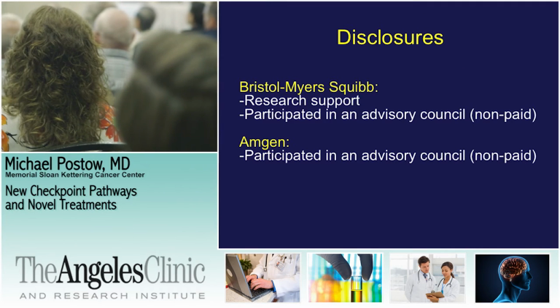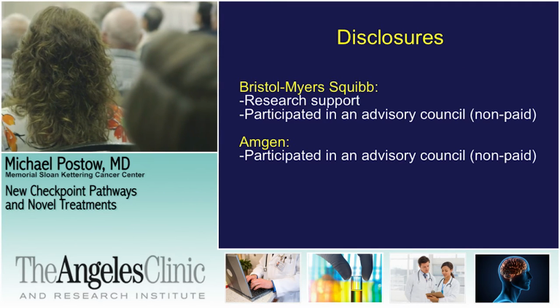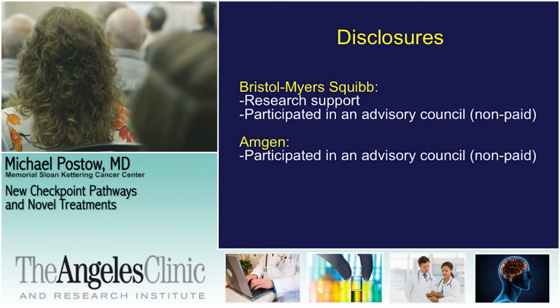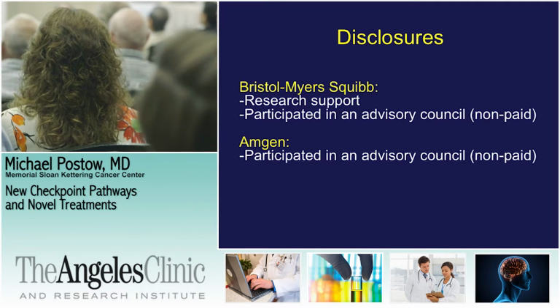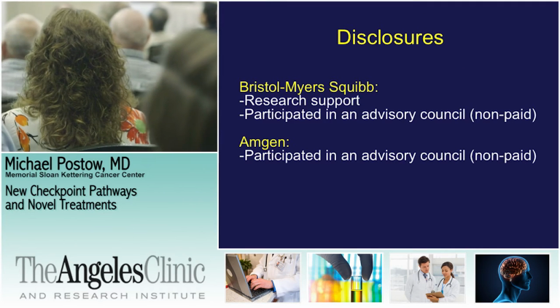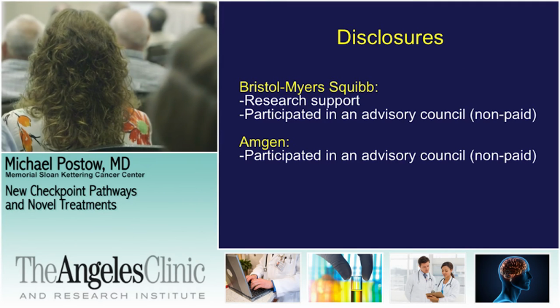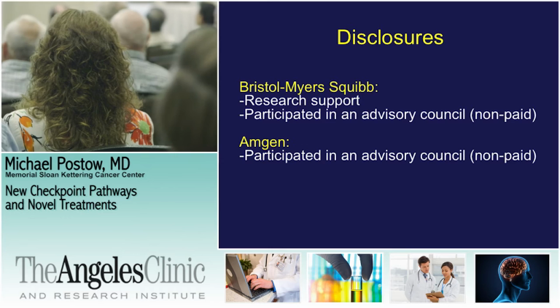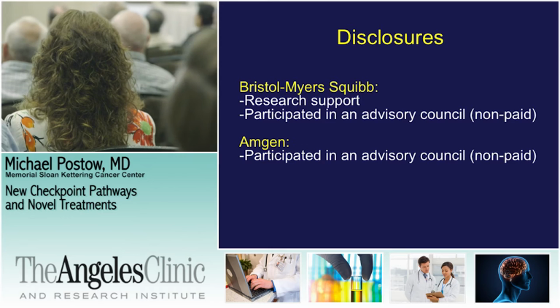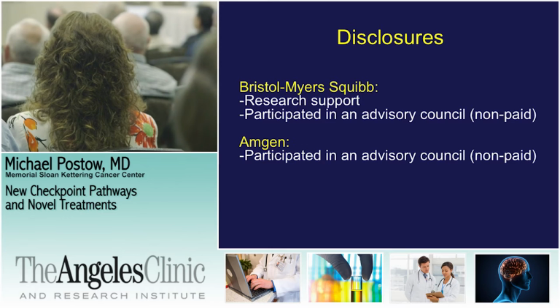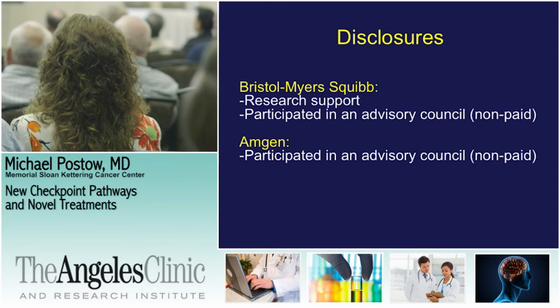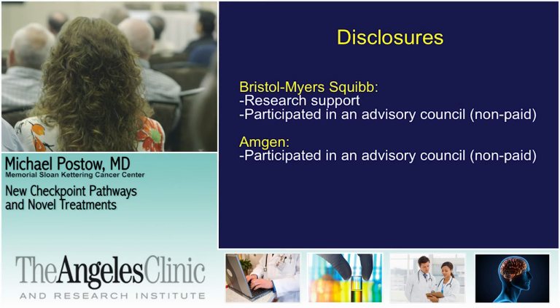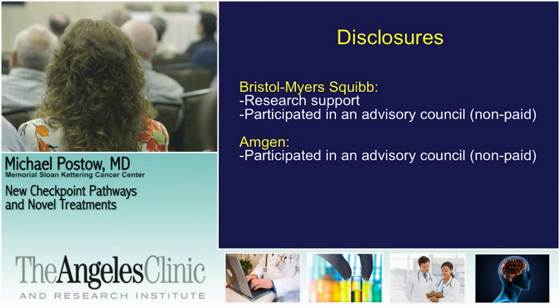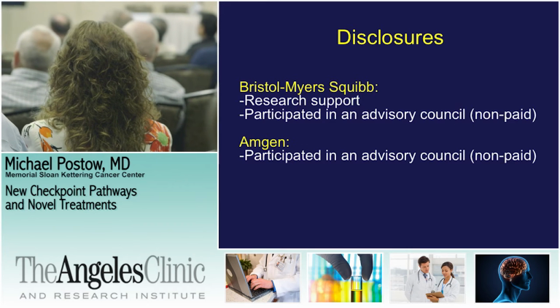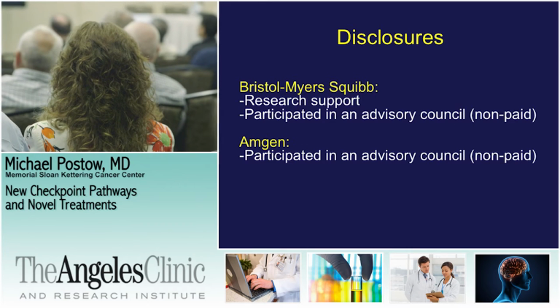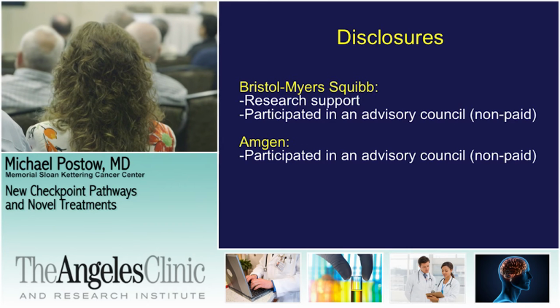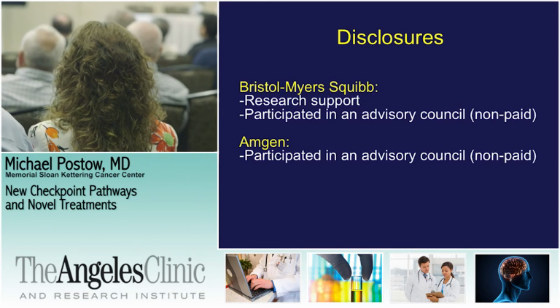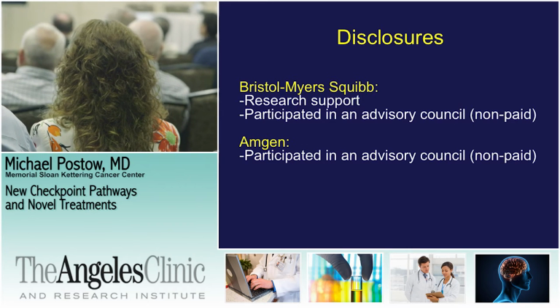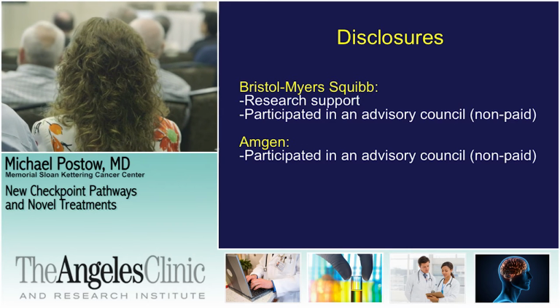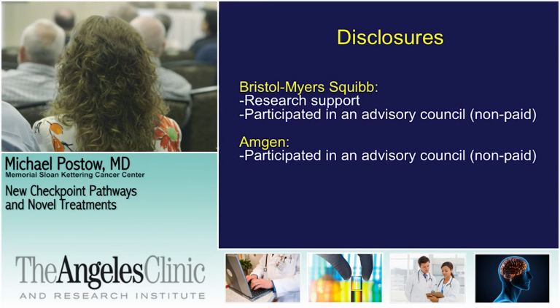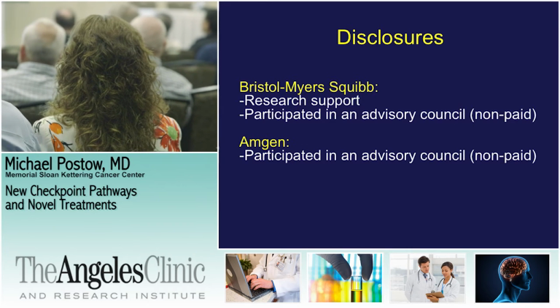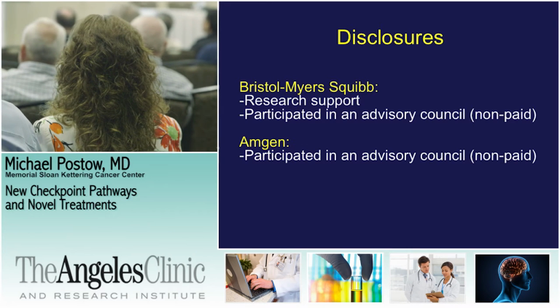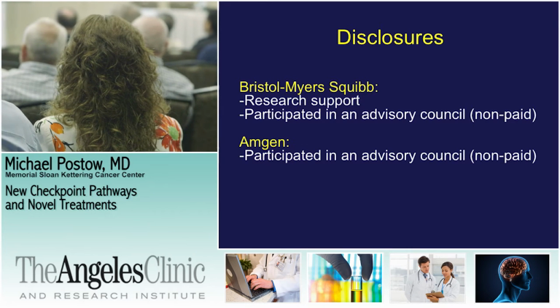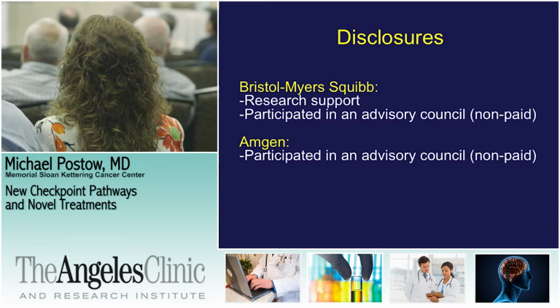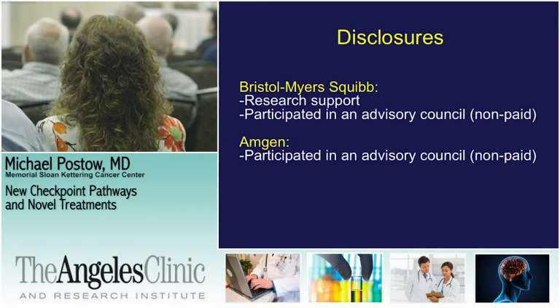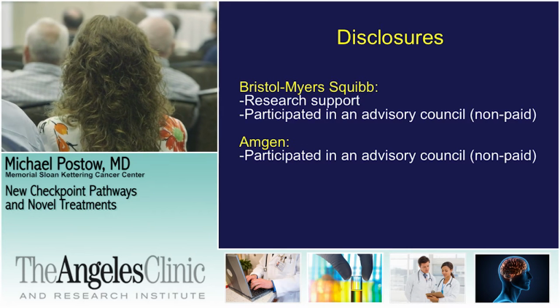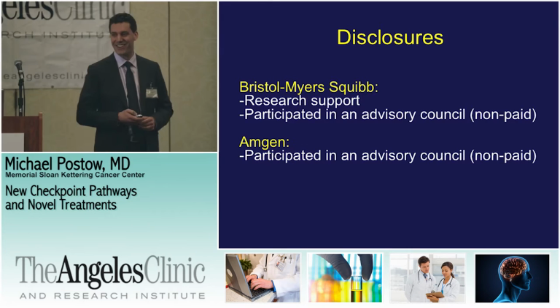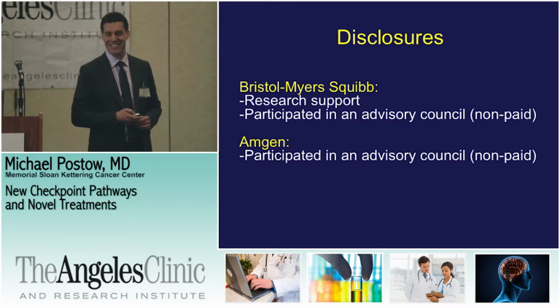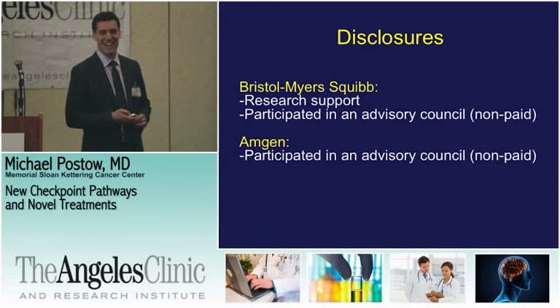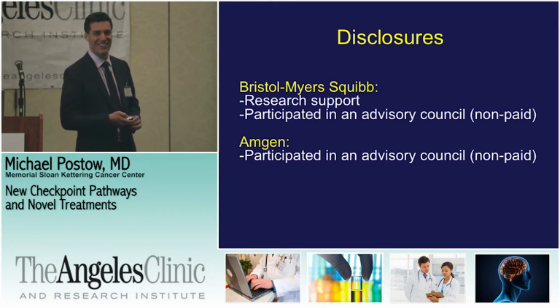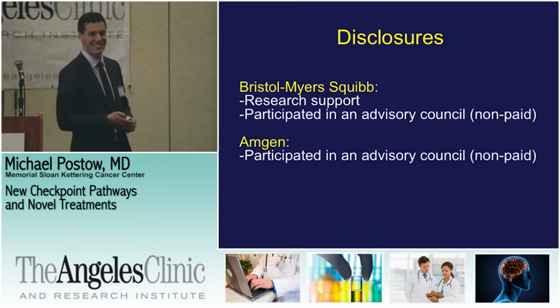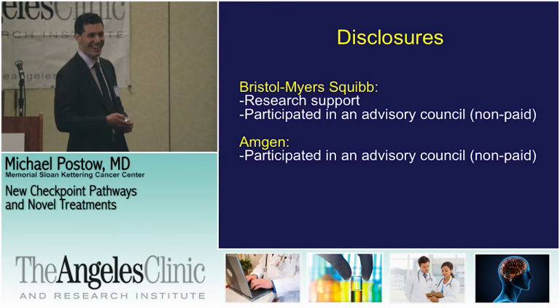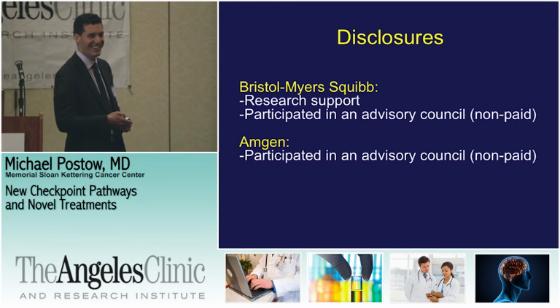These are the disclosures I have. It's a little shorter list, but I hope to get it longer as time goes on.